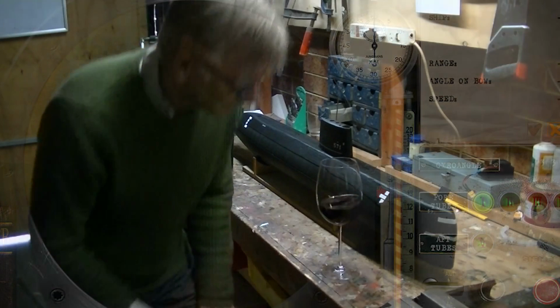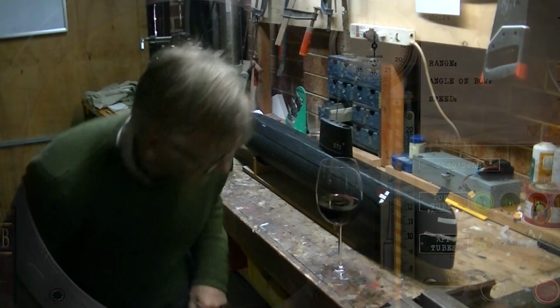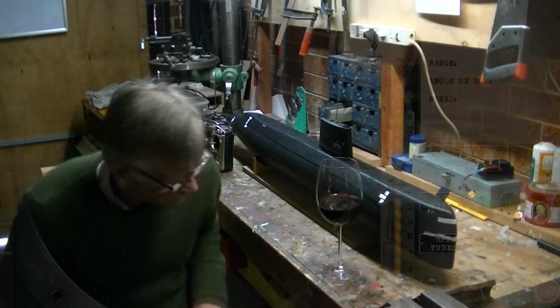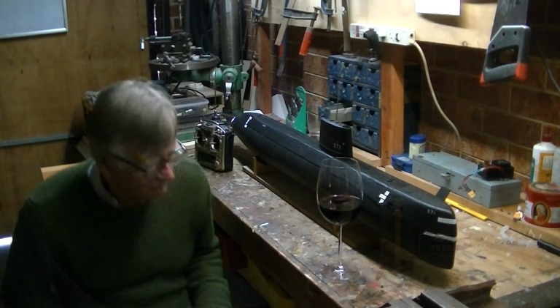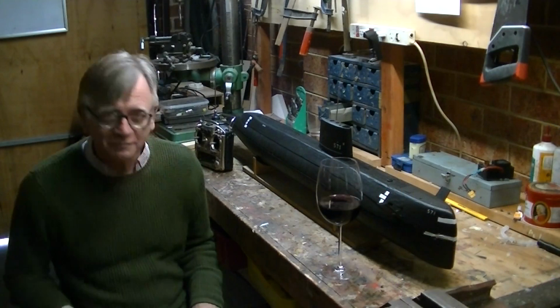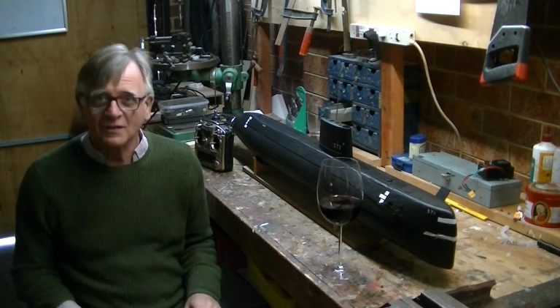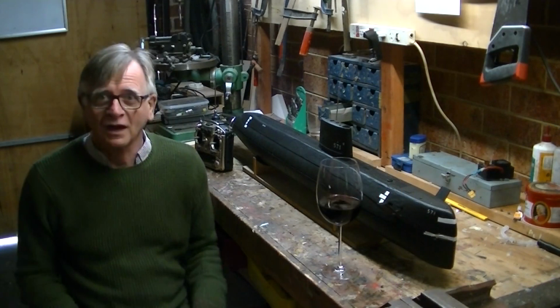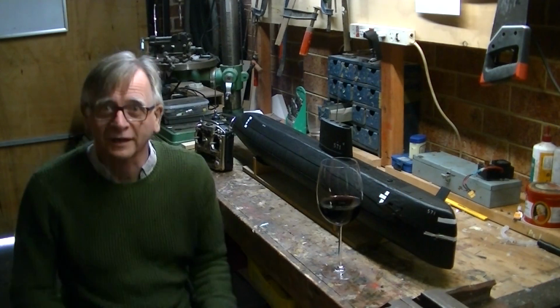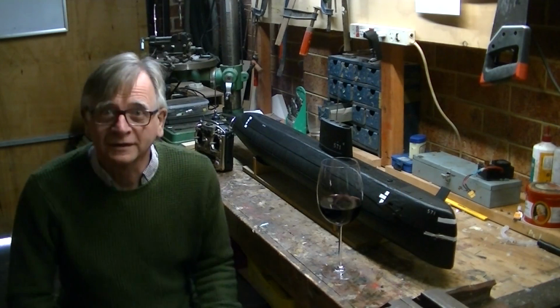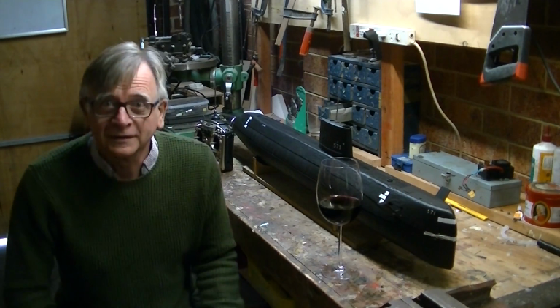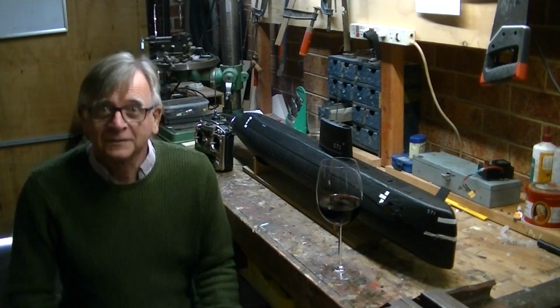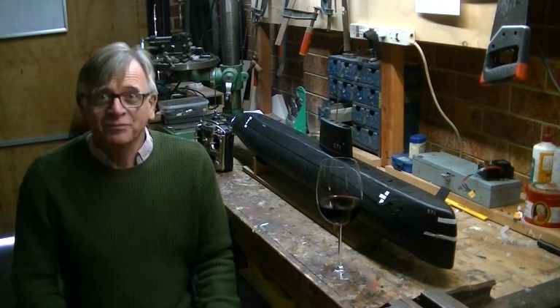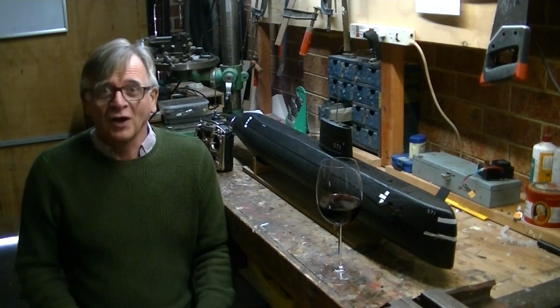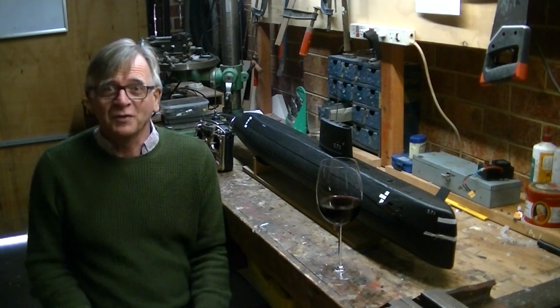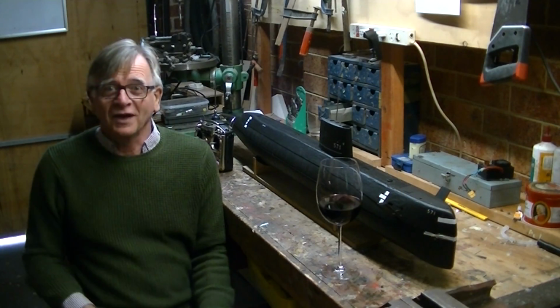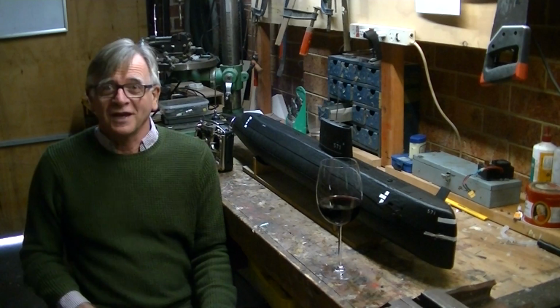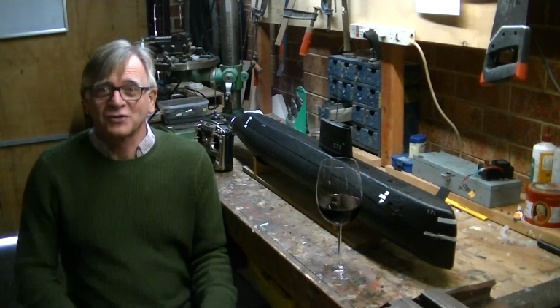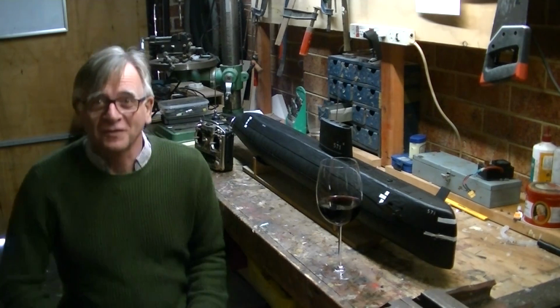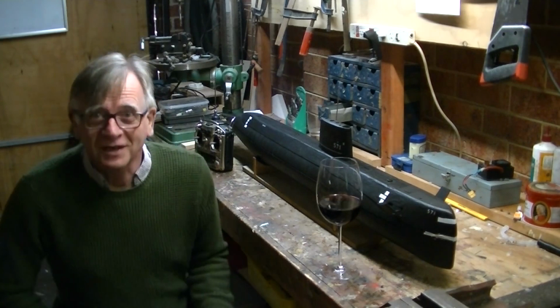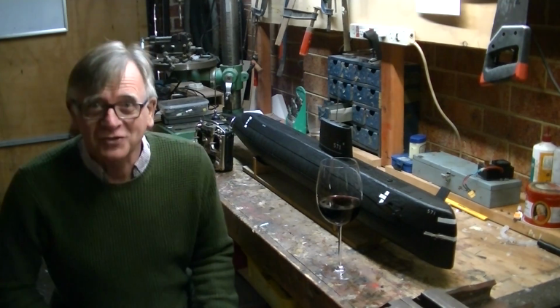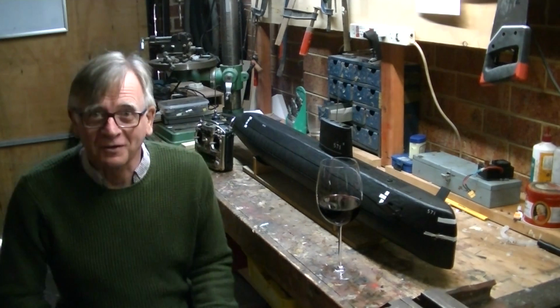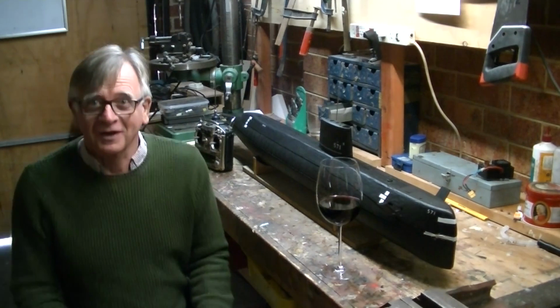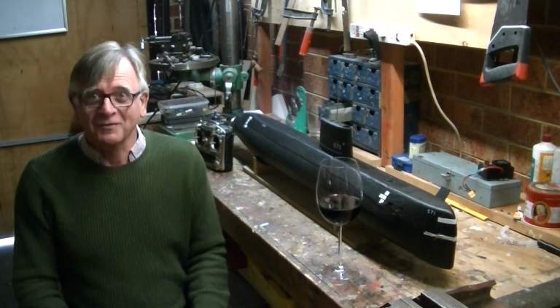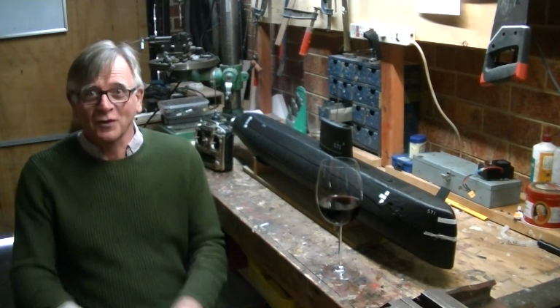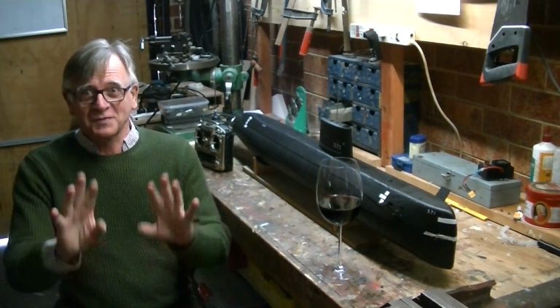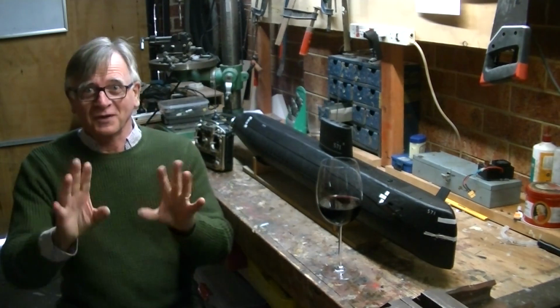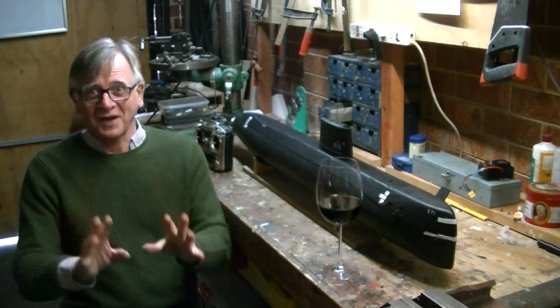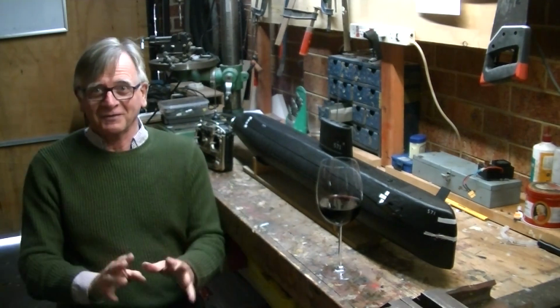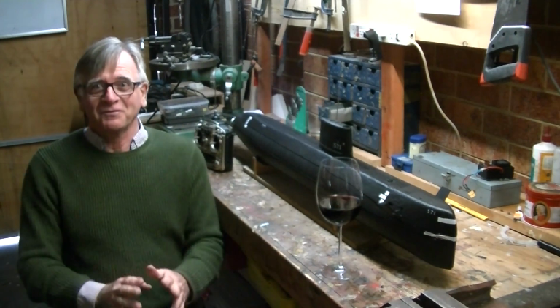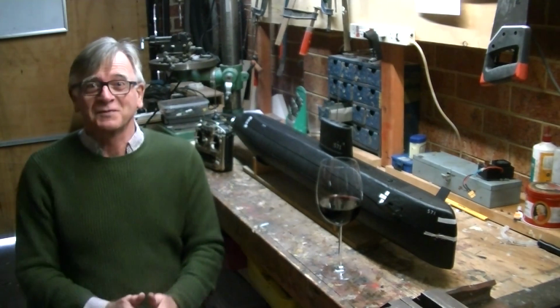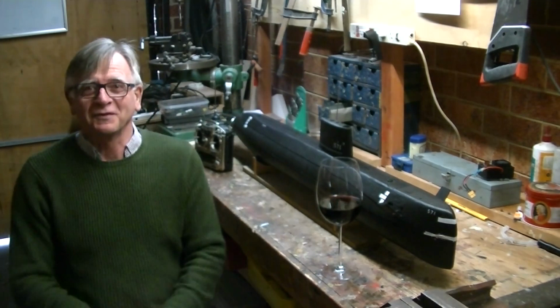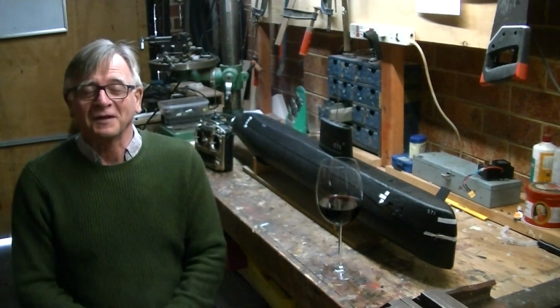Hi. I hope you like the intro — I've worked a bit on that. It was a bit of fun.